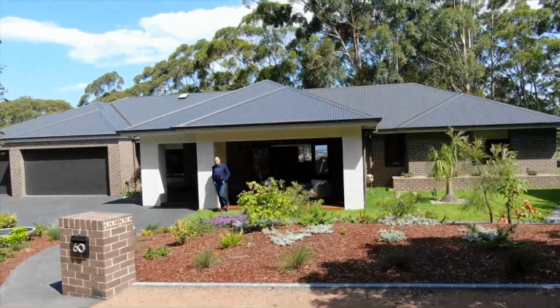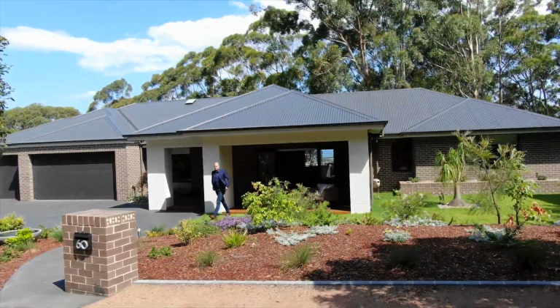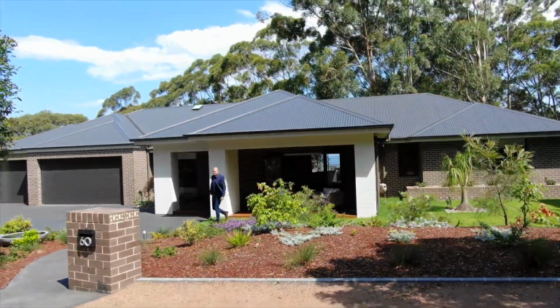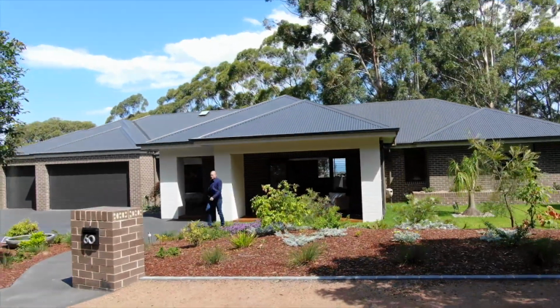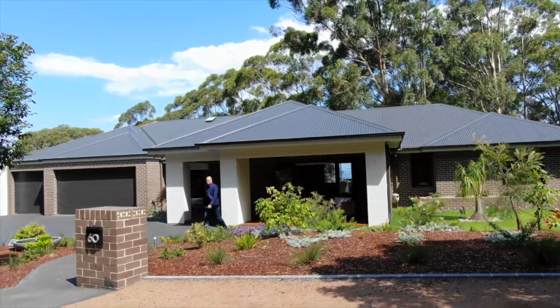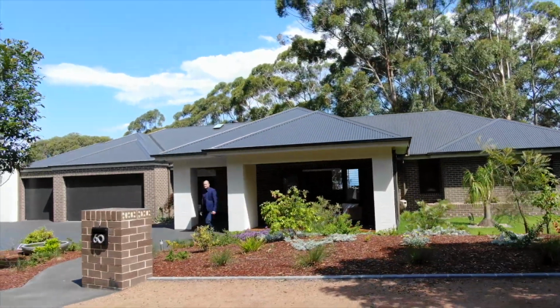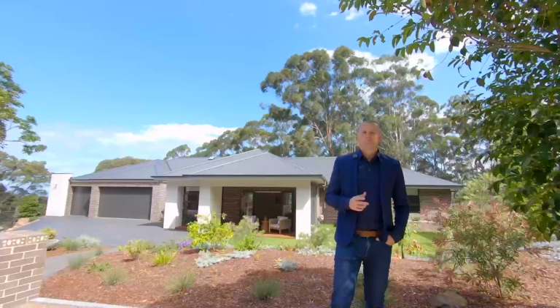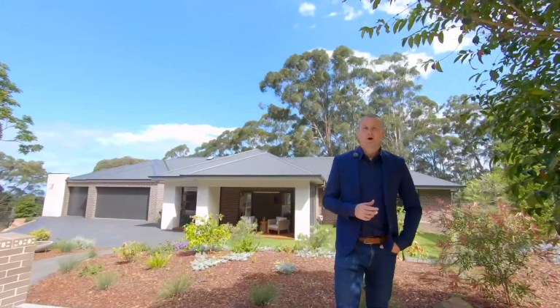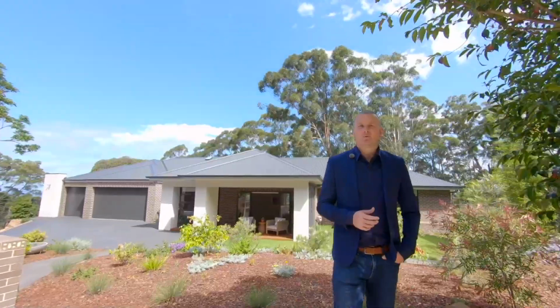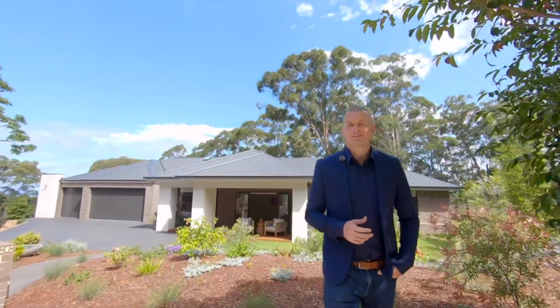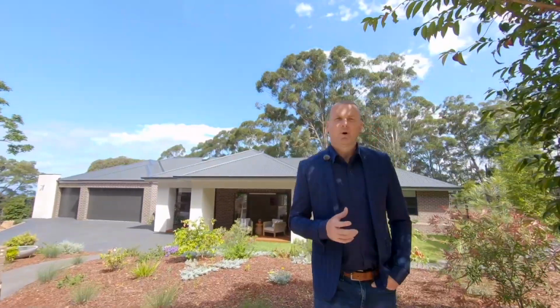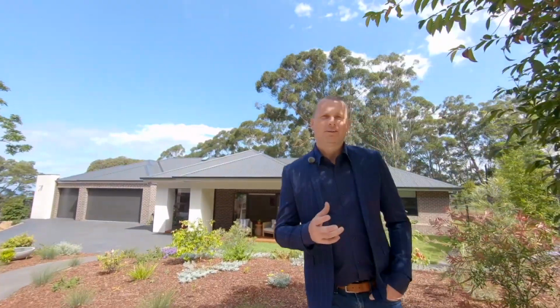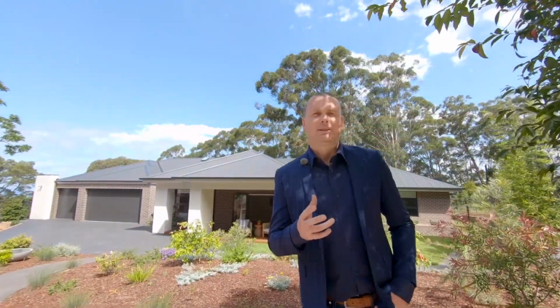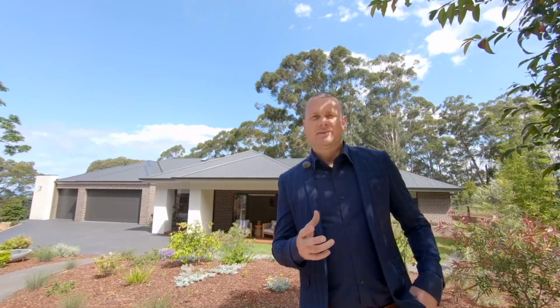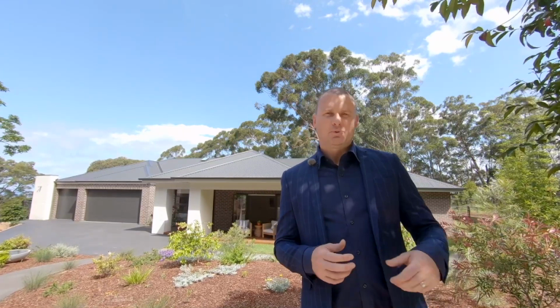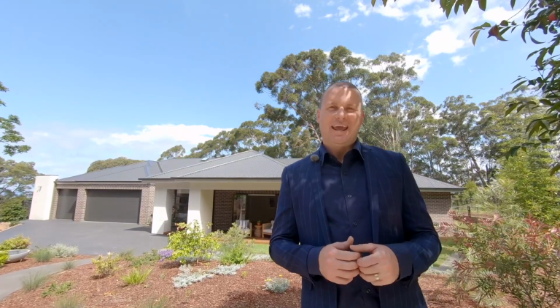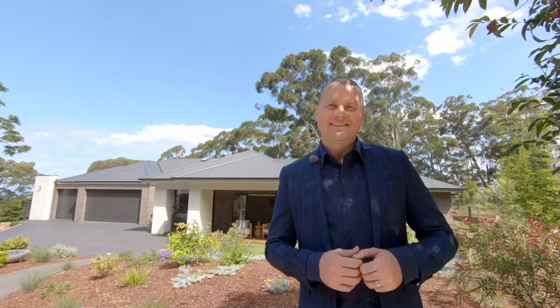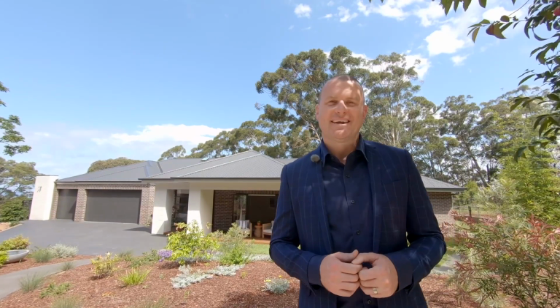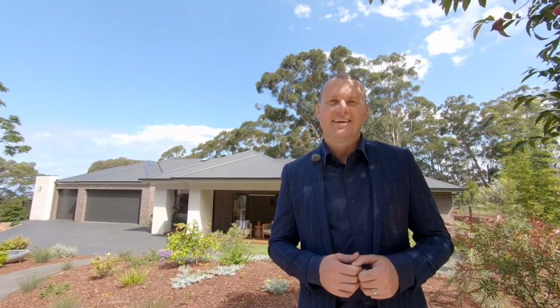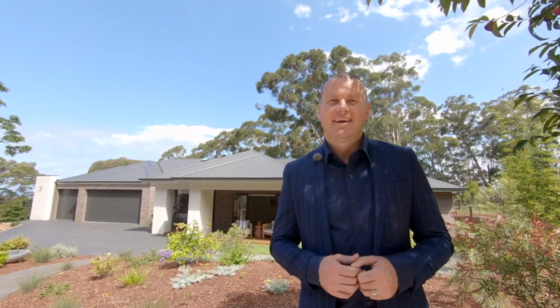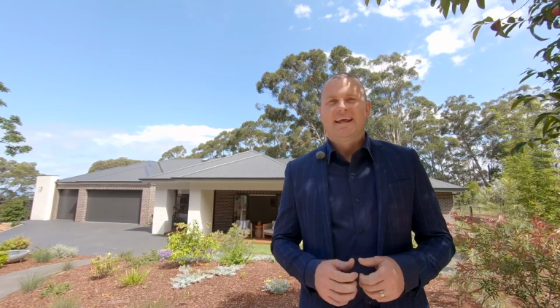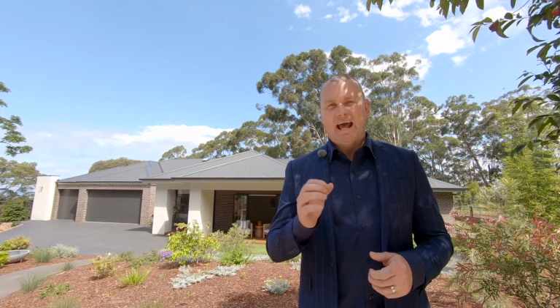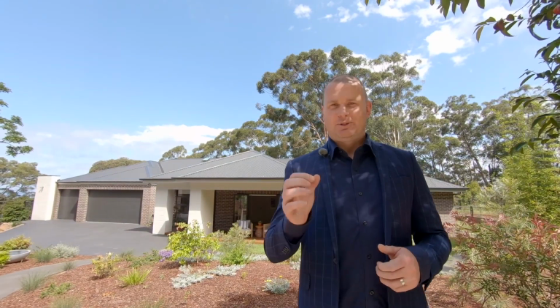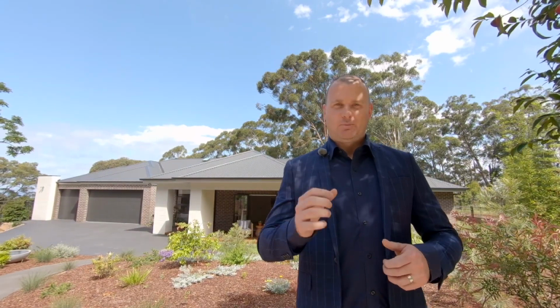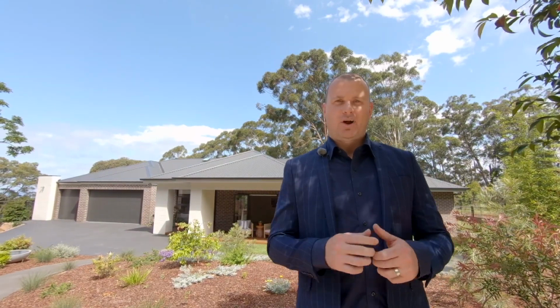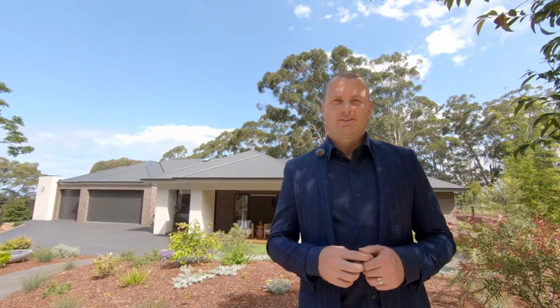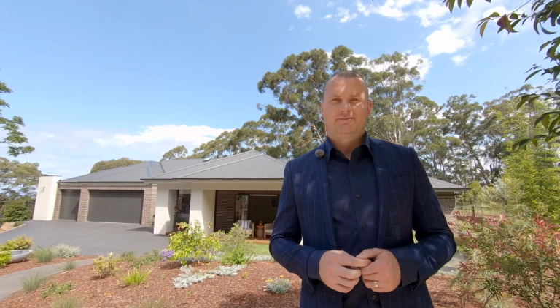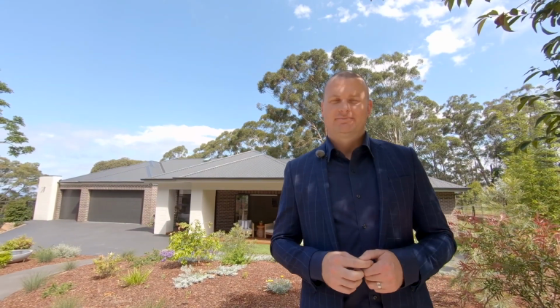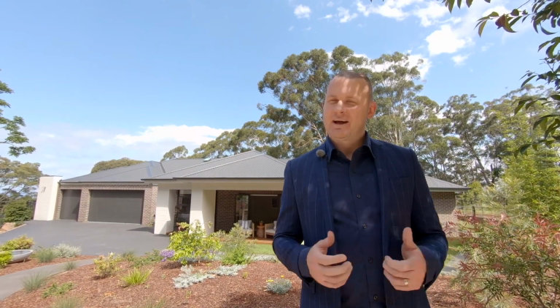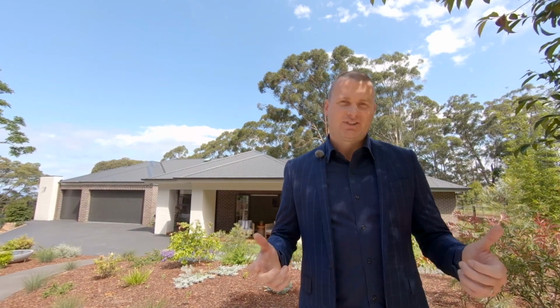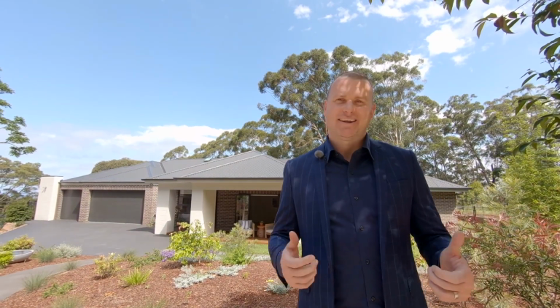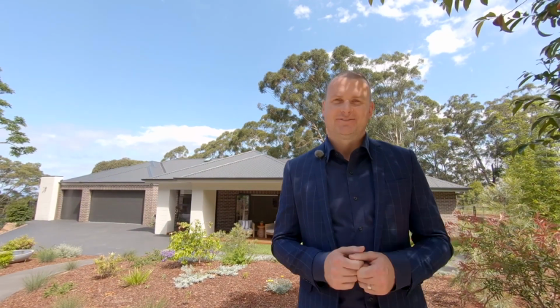This grand family home is the perfect blend between entertaining and absolute privacy. Come and check it out.